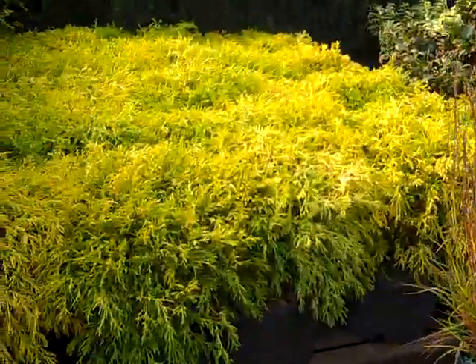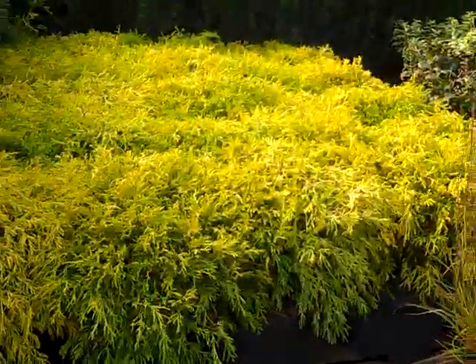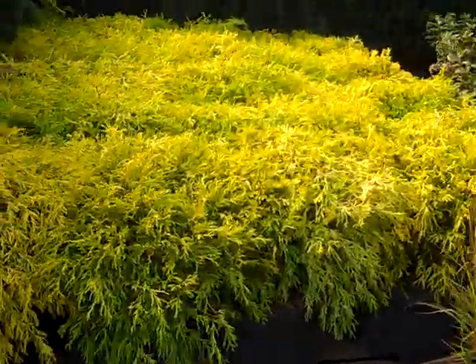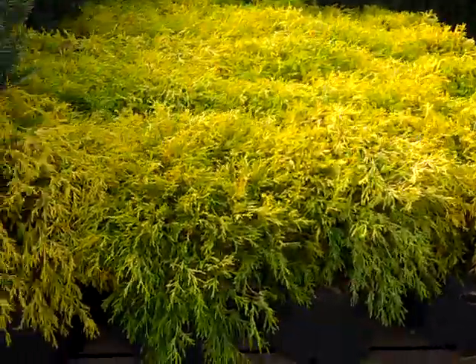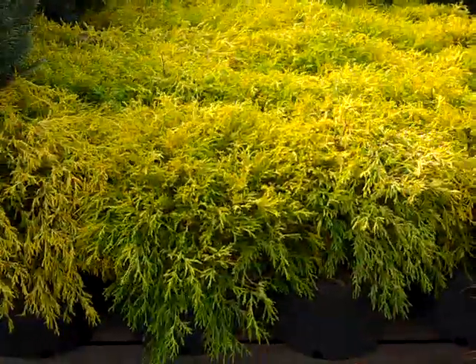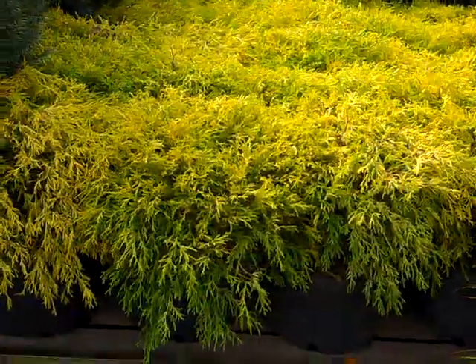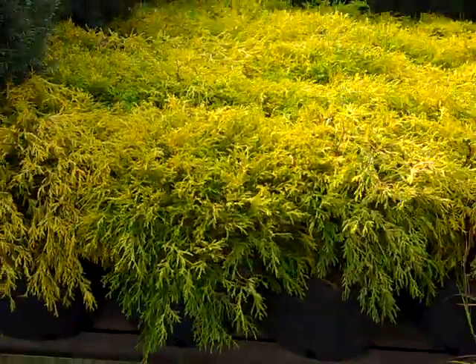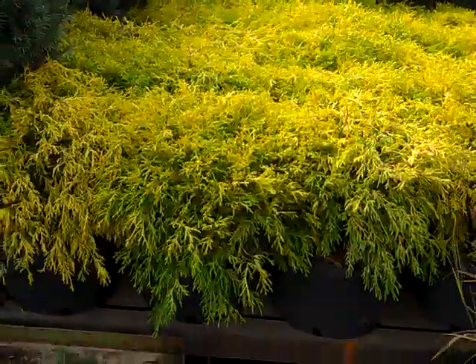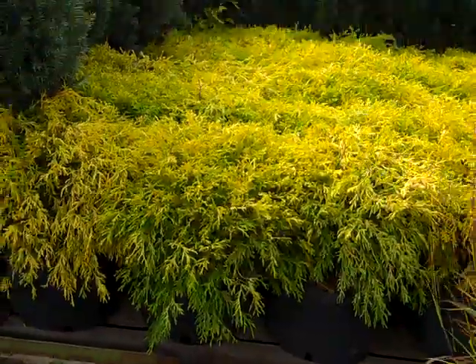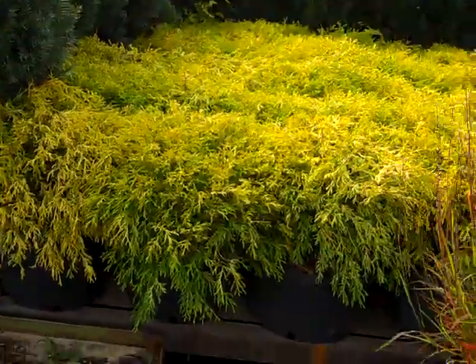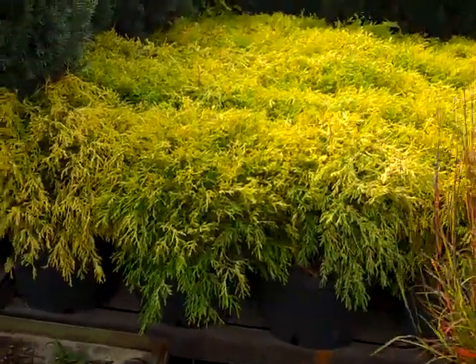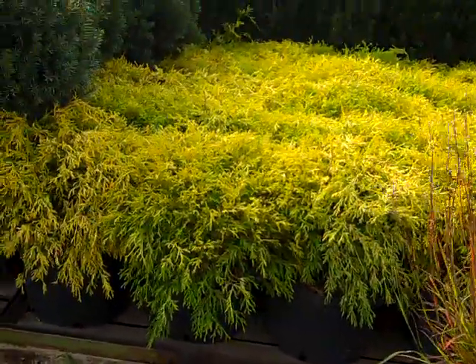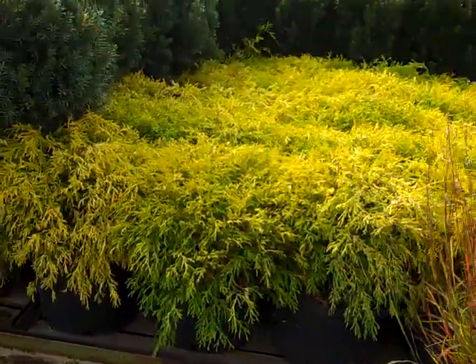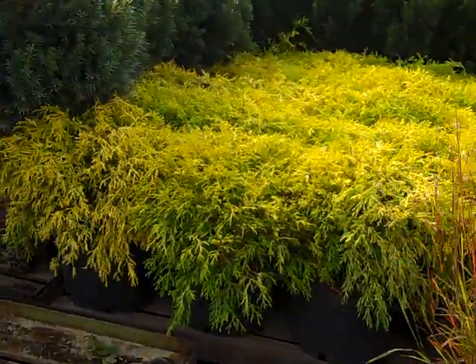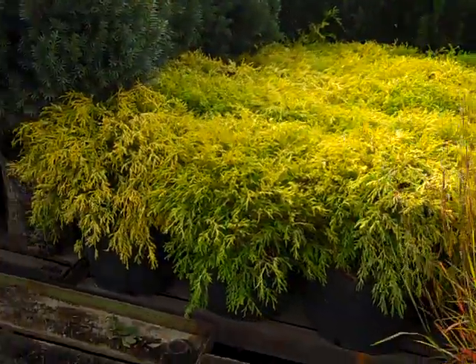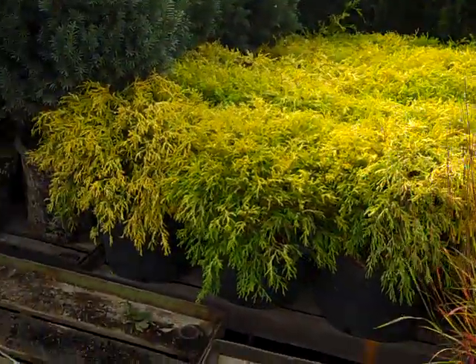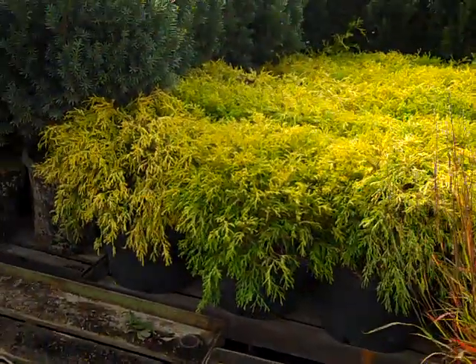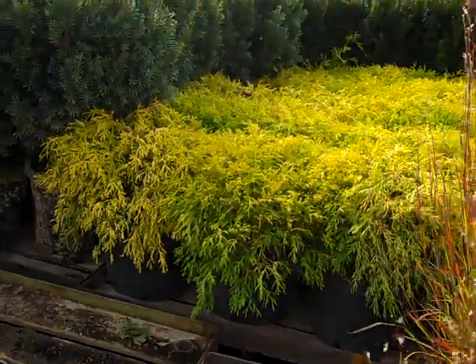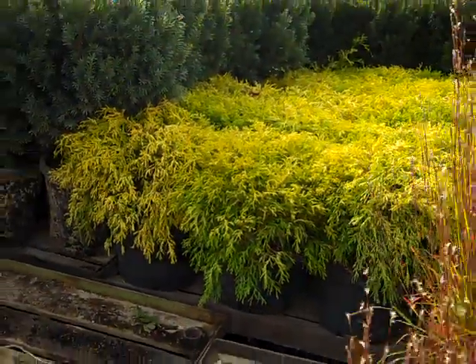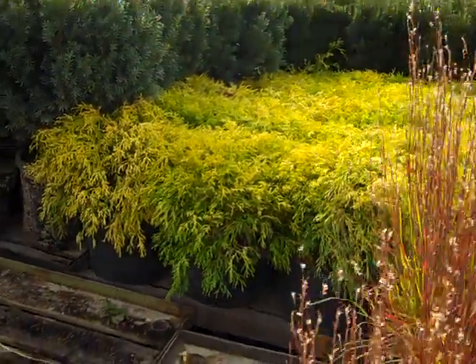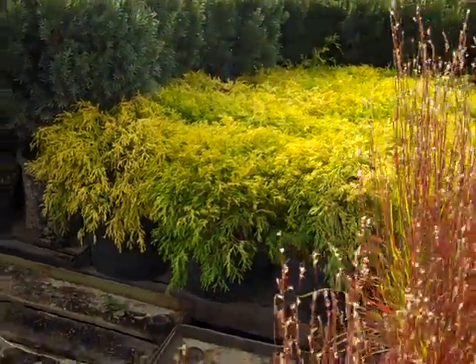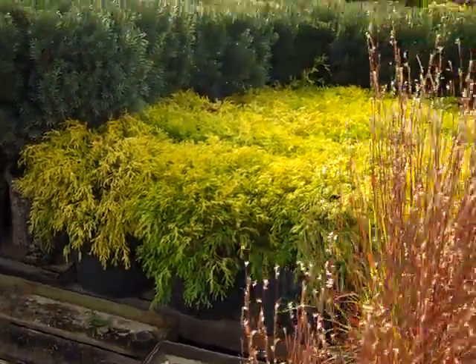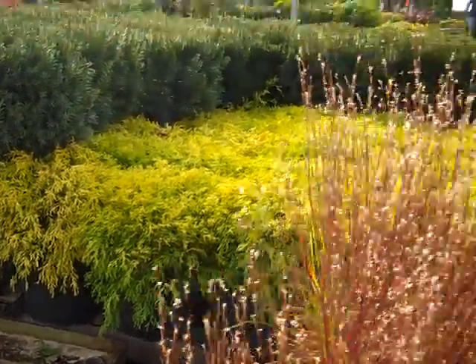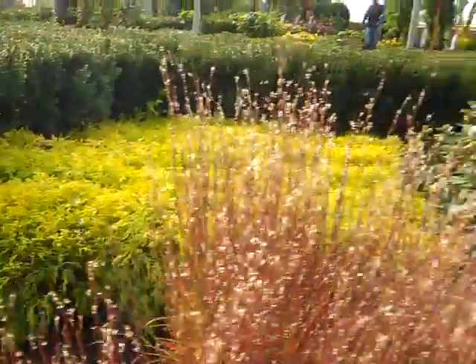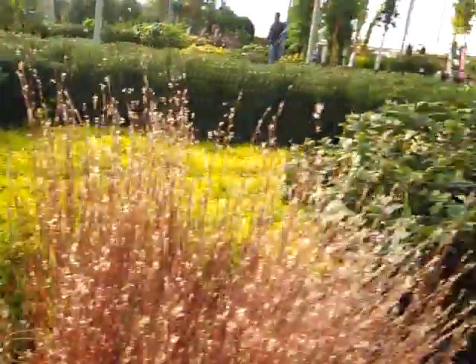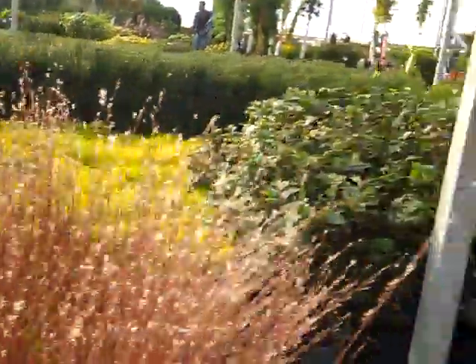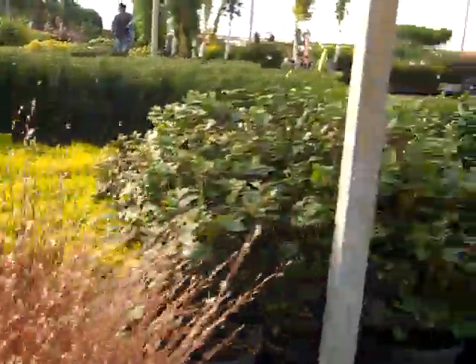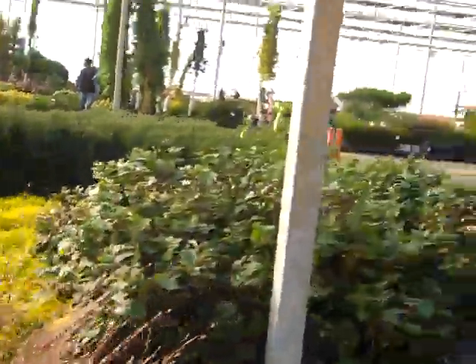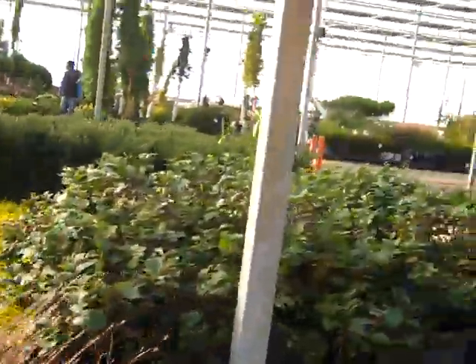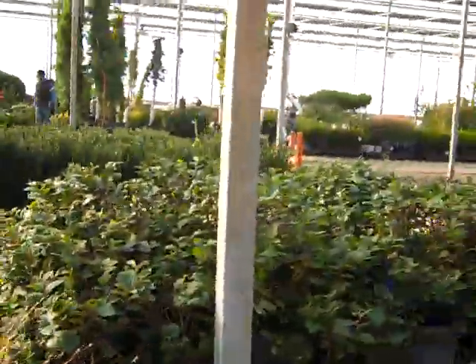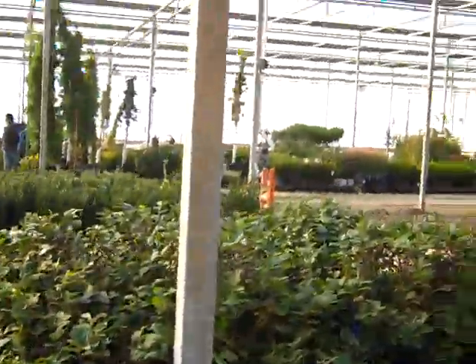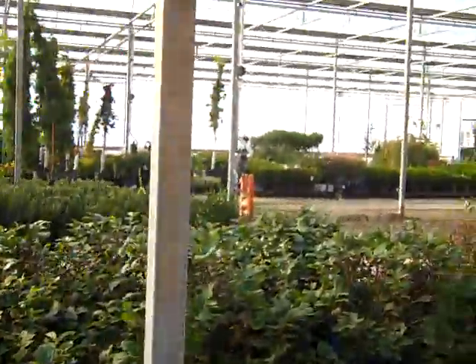Huge 7 gallon mops — look at this blast. That would really lighten up a corner display nicely.